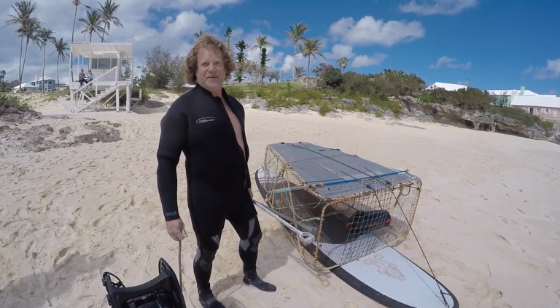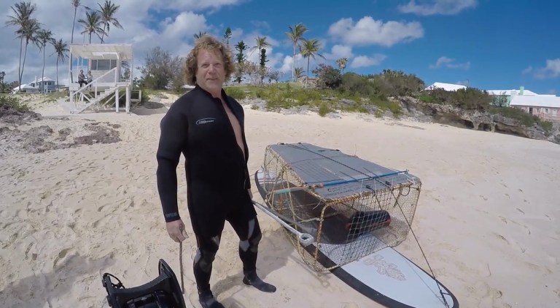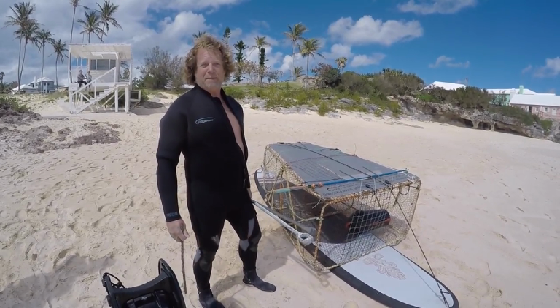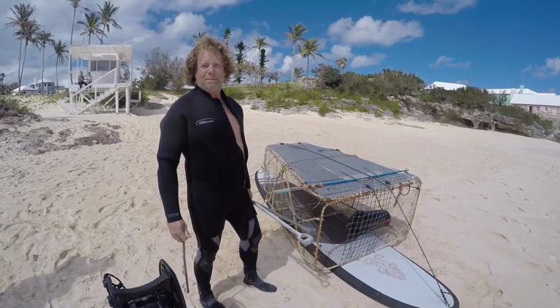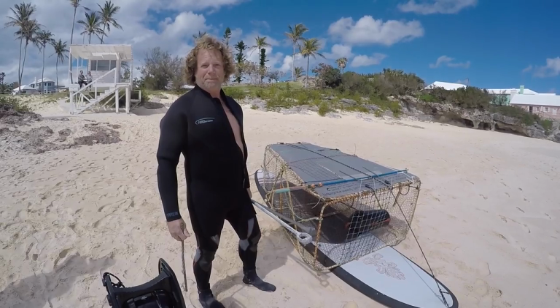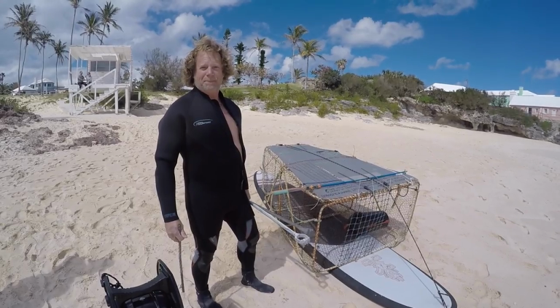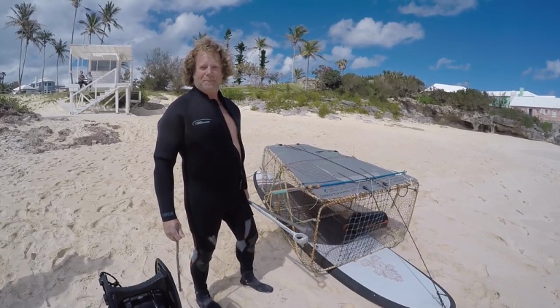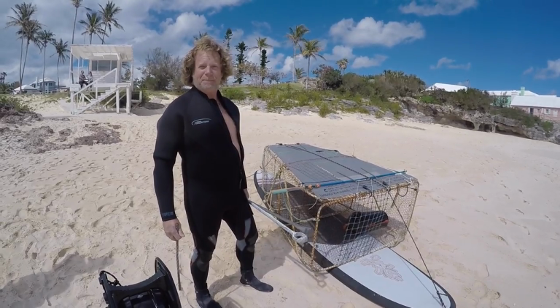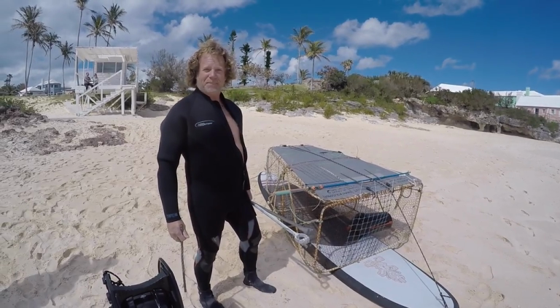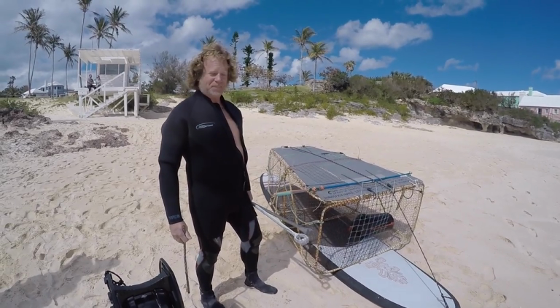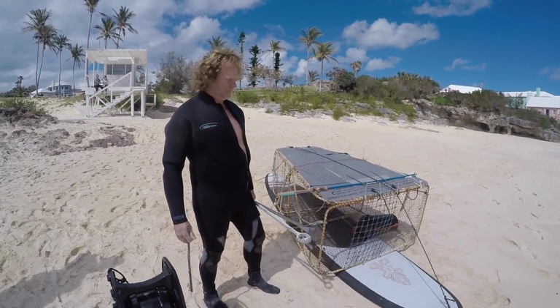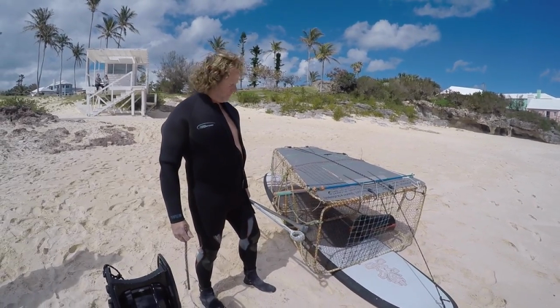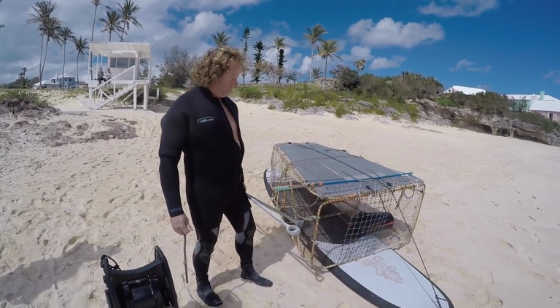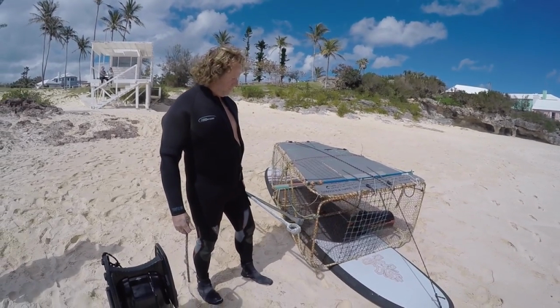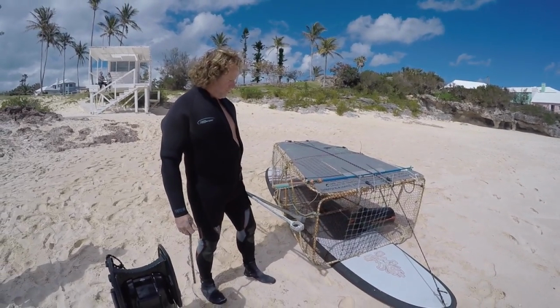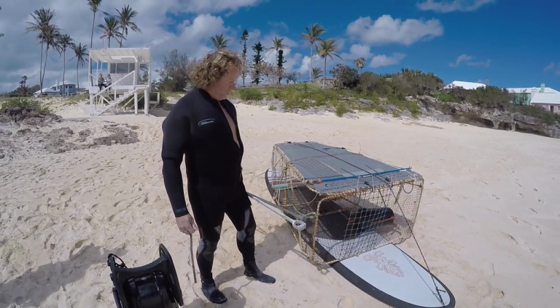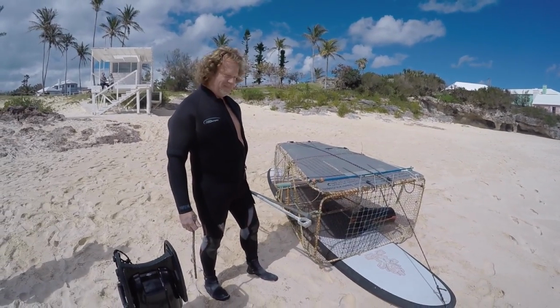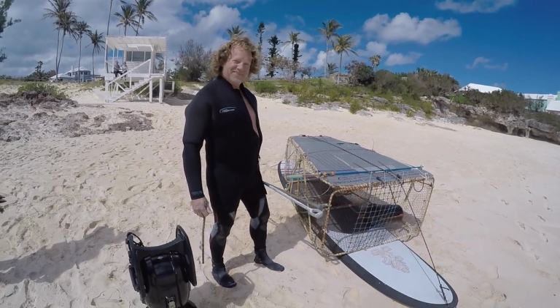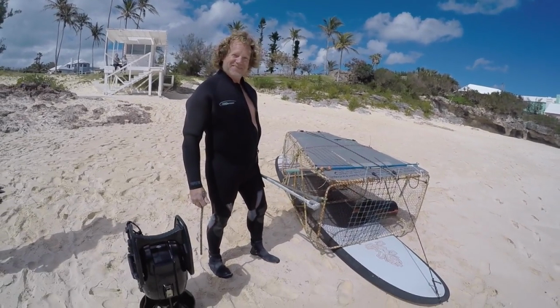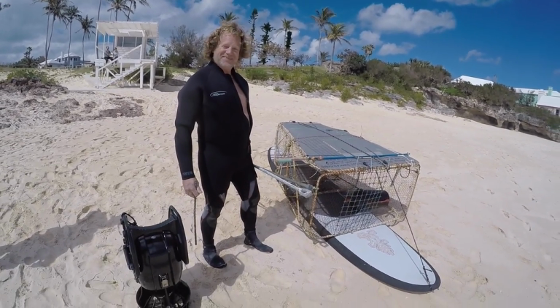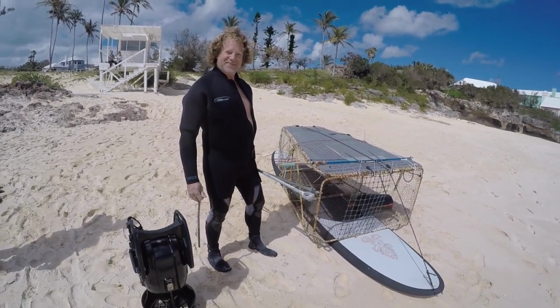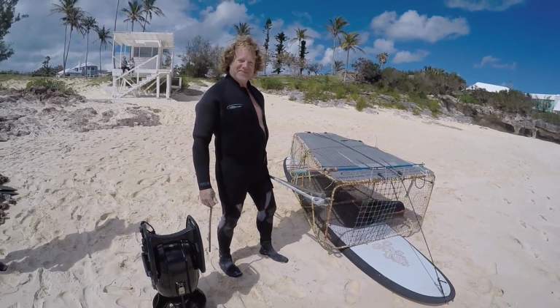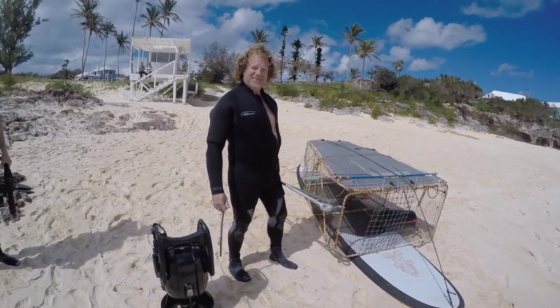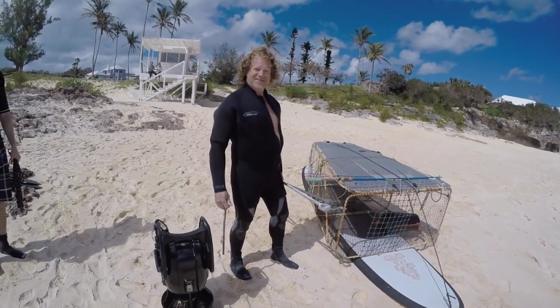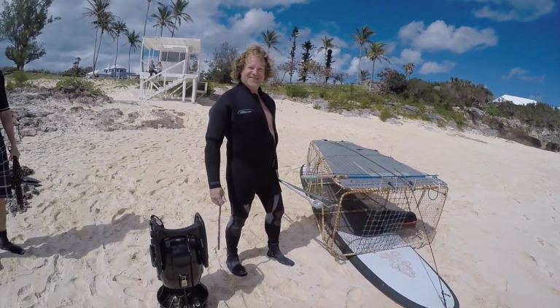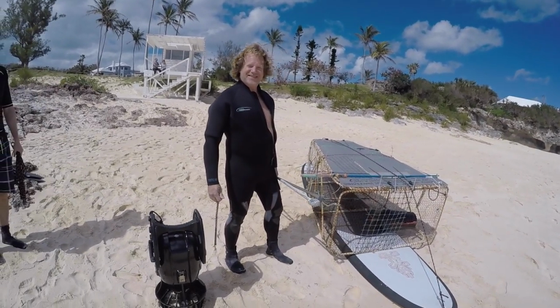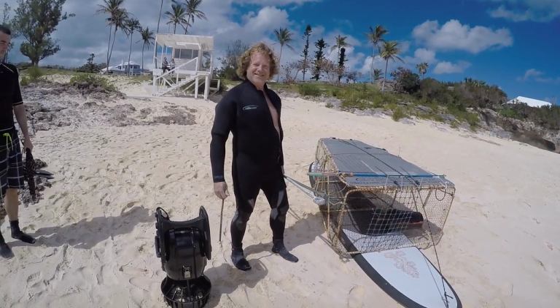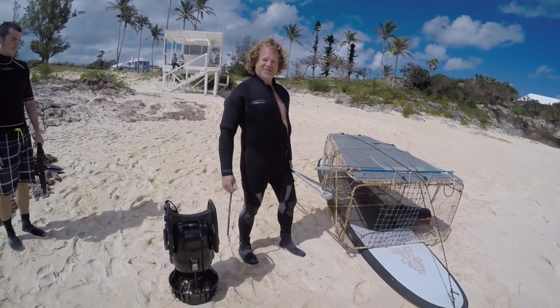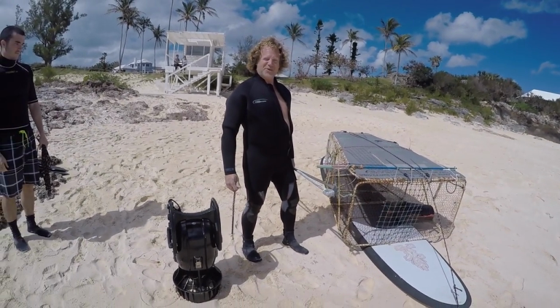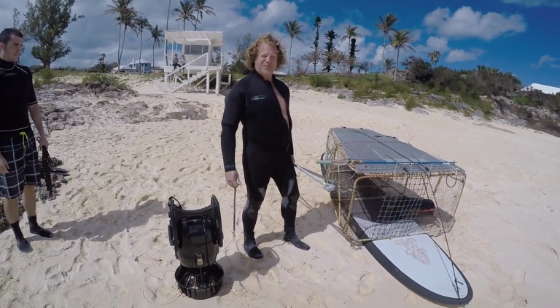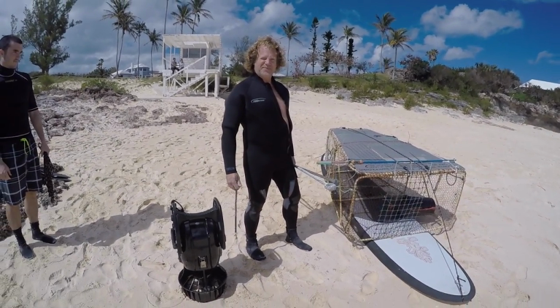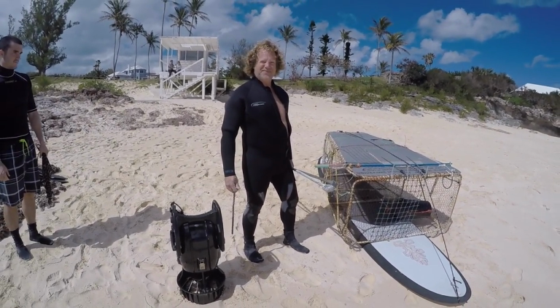That sounds perfect. Awesome. We're going to go out there and set it up. Let's make it happen.